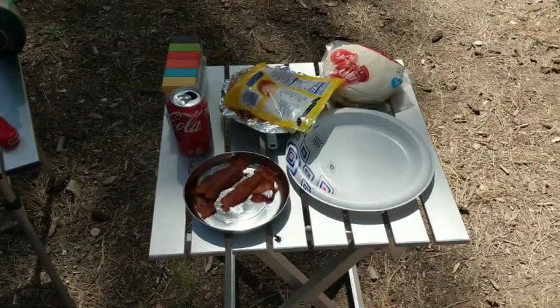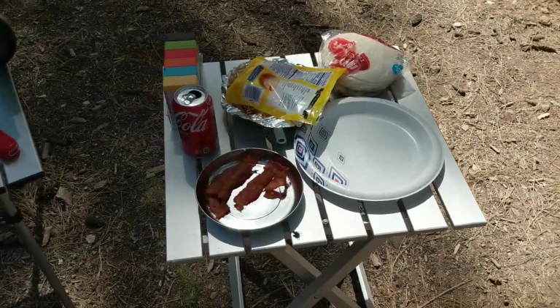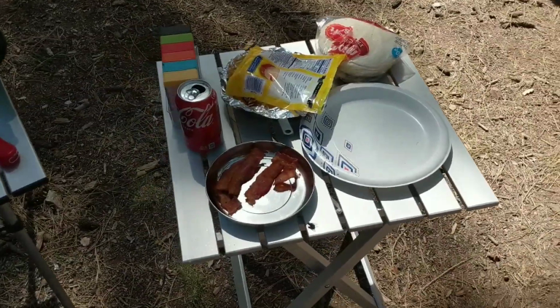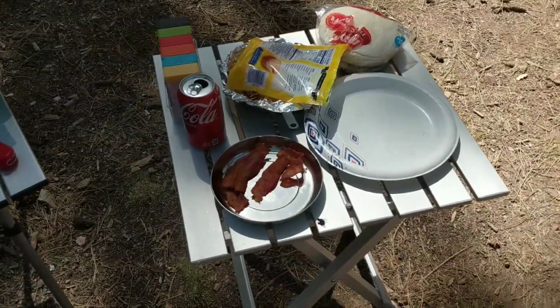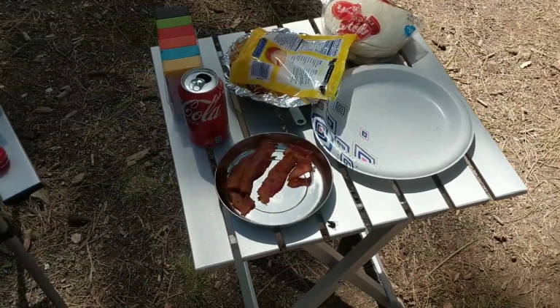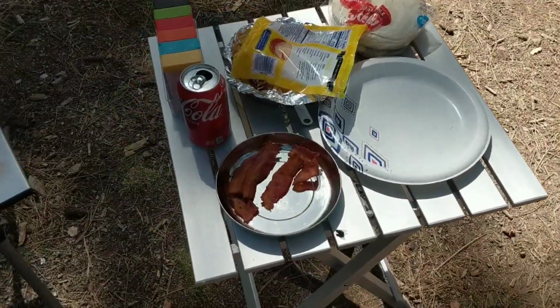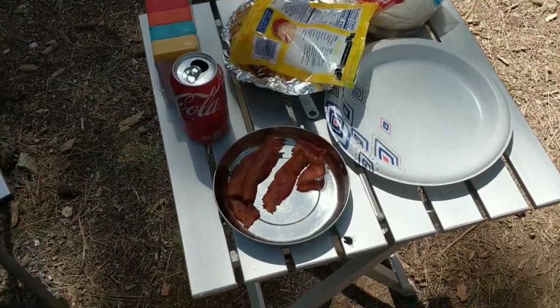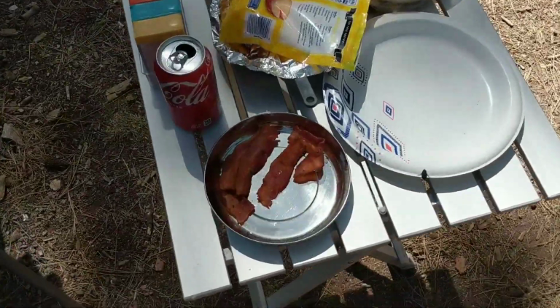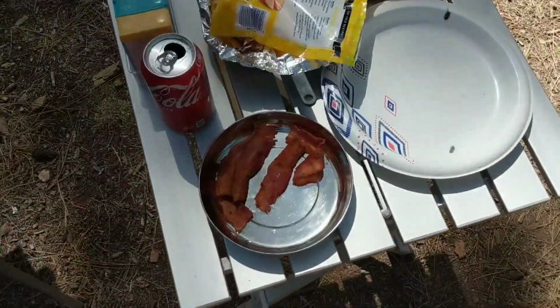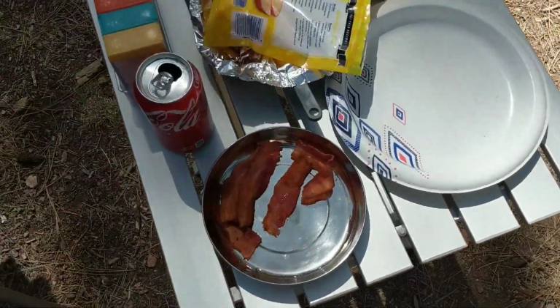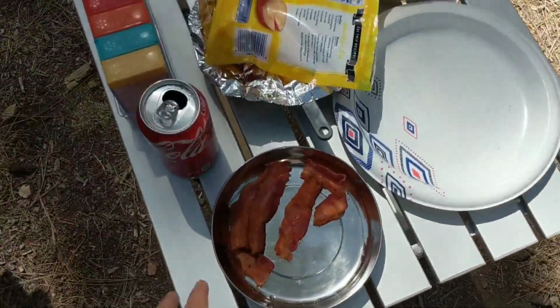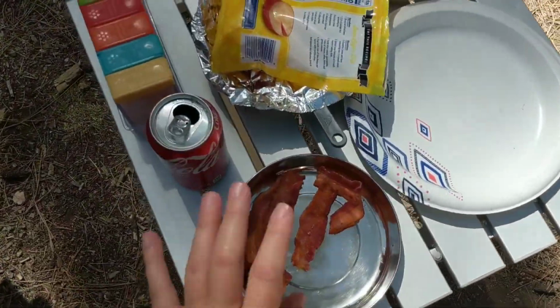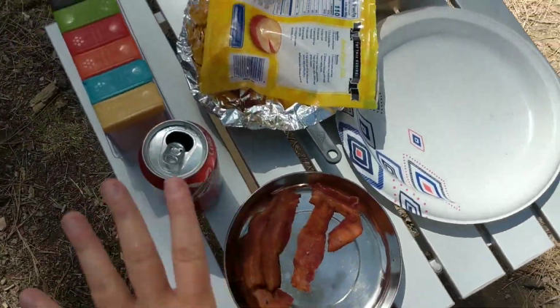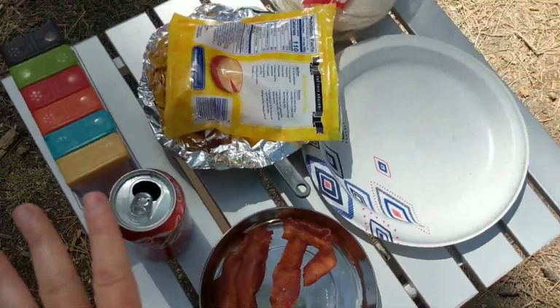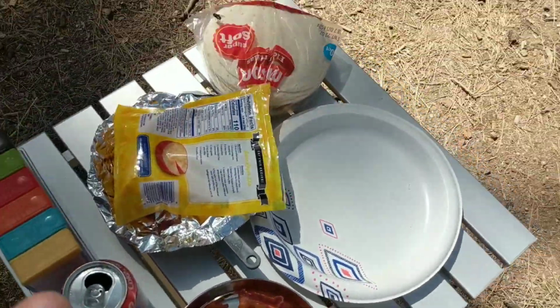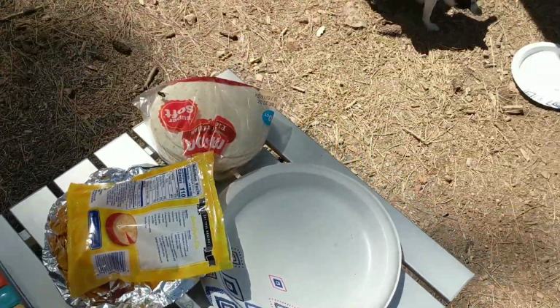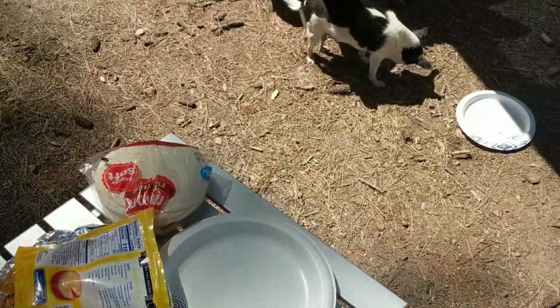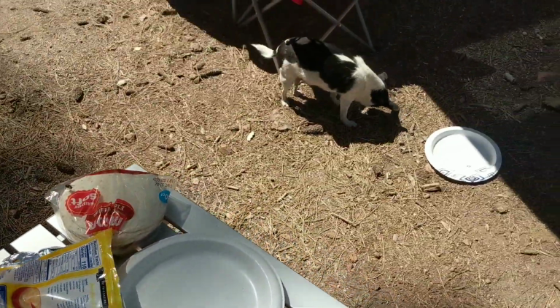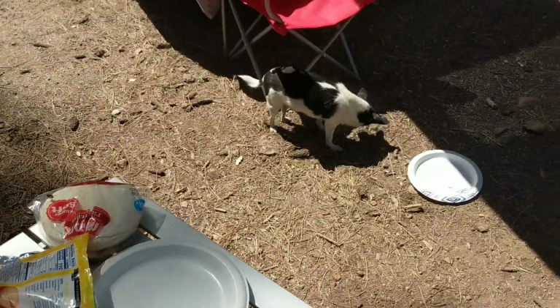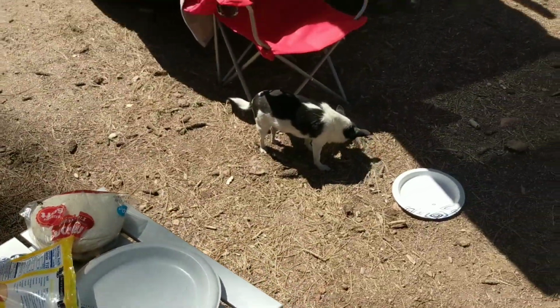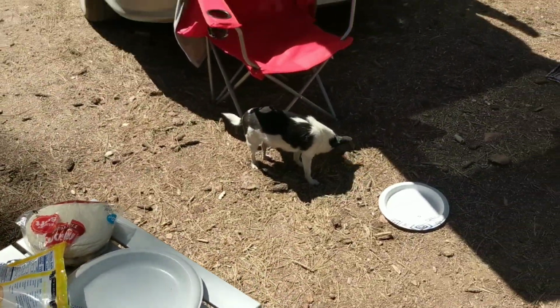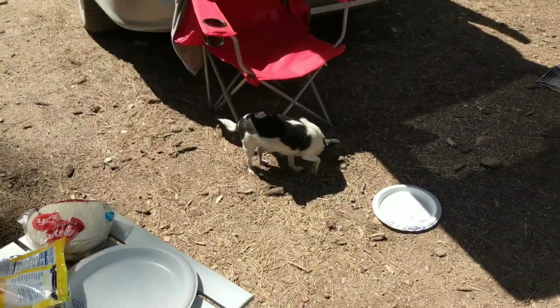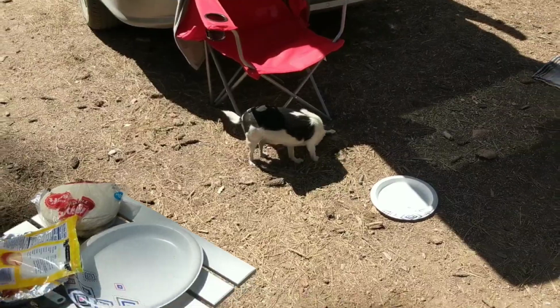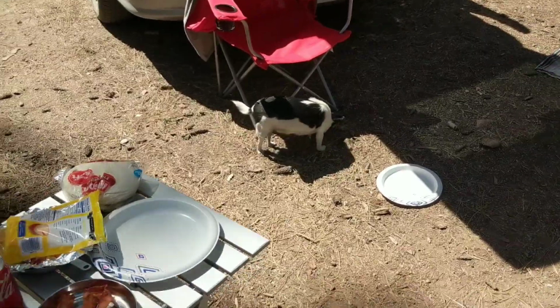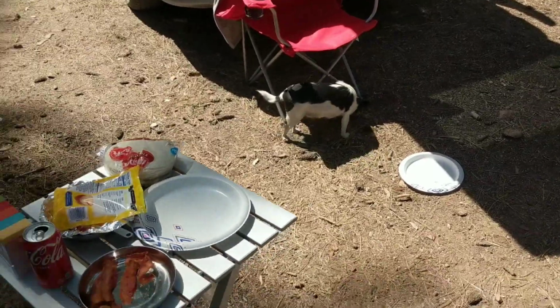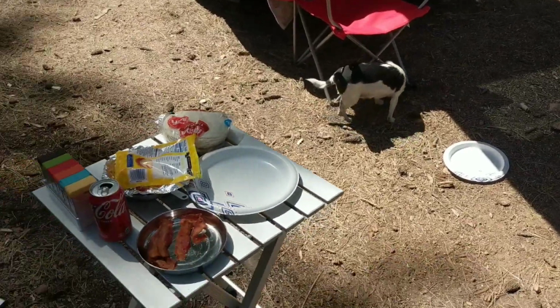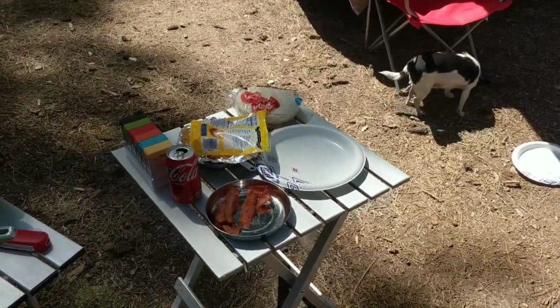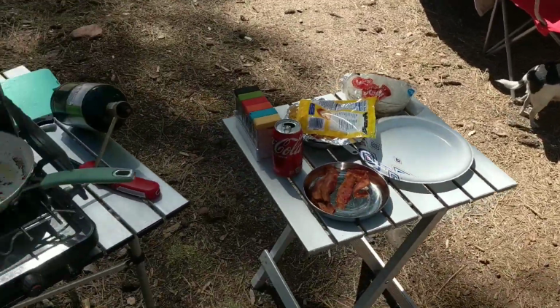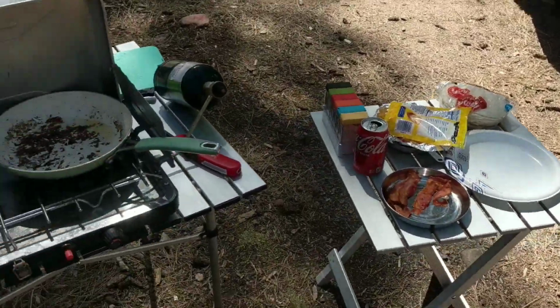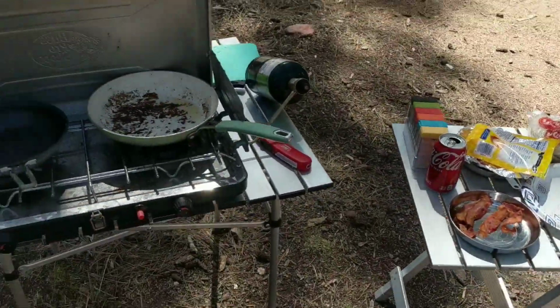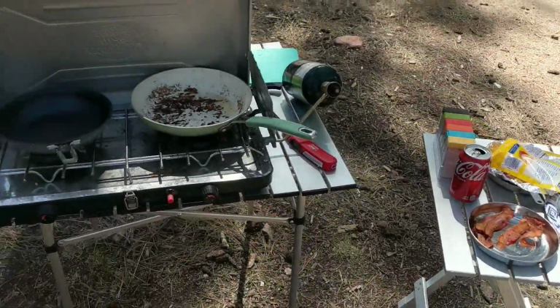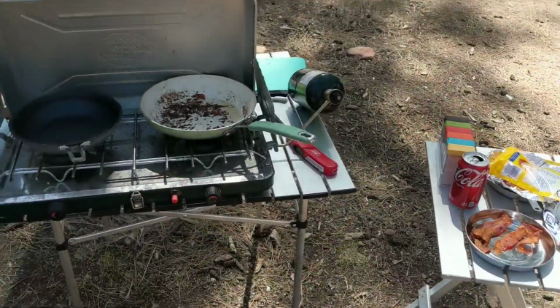There are some nasty flies around here, but breakfast turned out good overall. Winston enjoyed it, Misty enjoyed it.